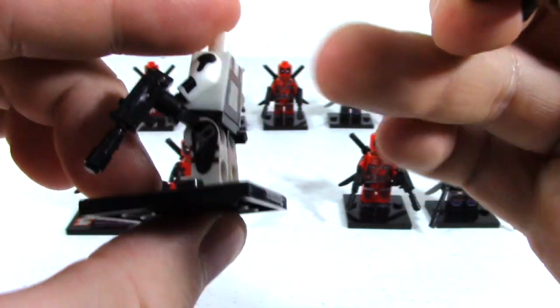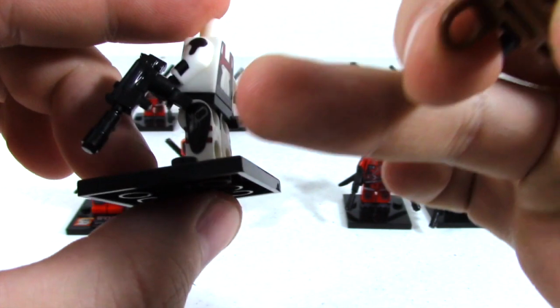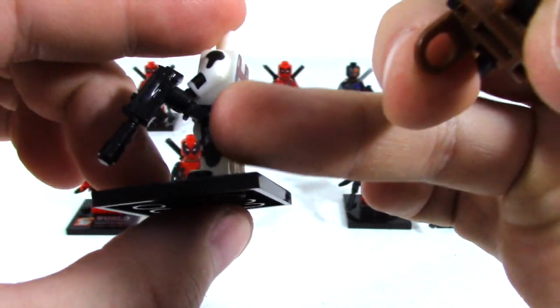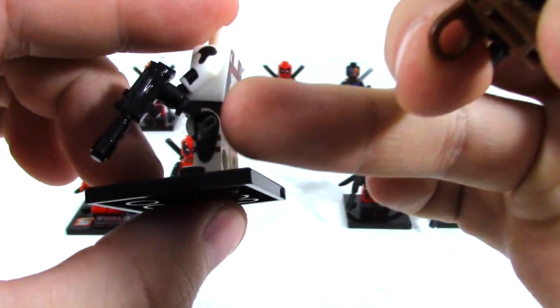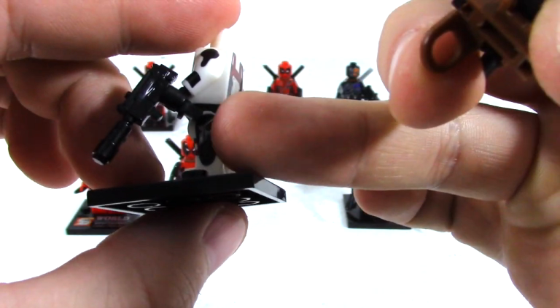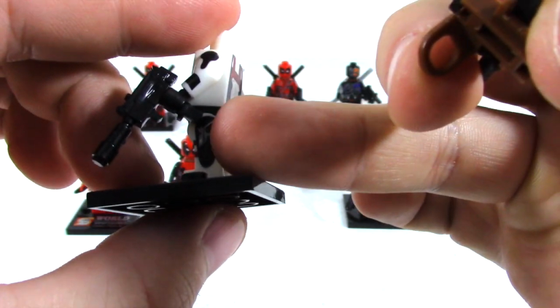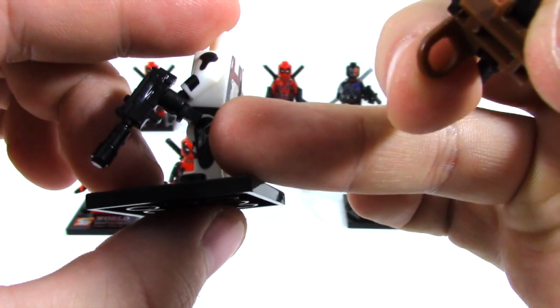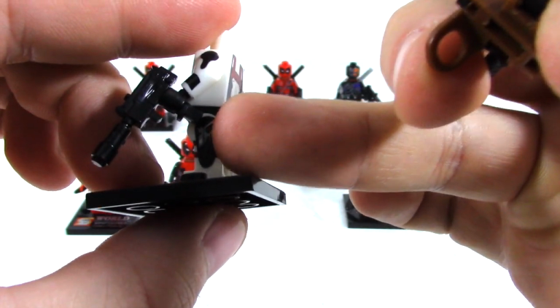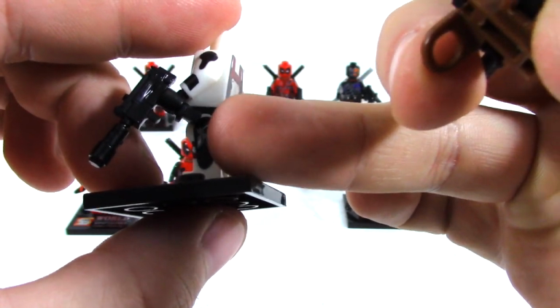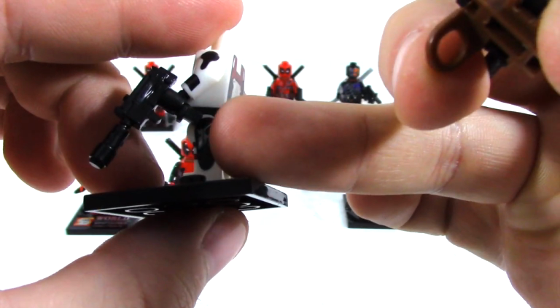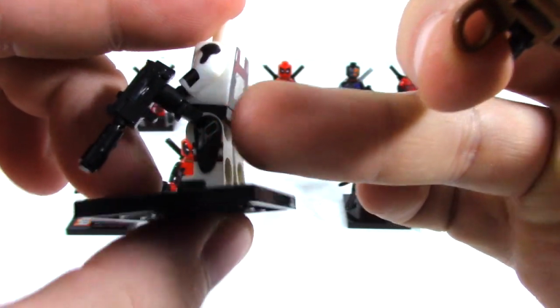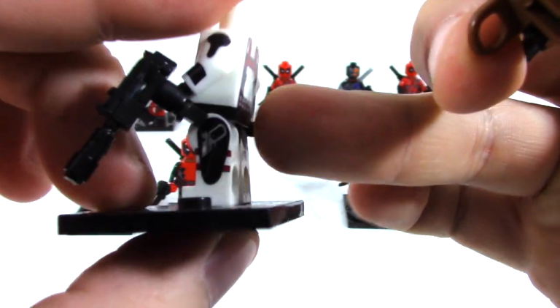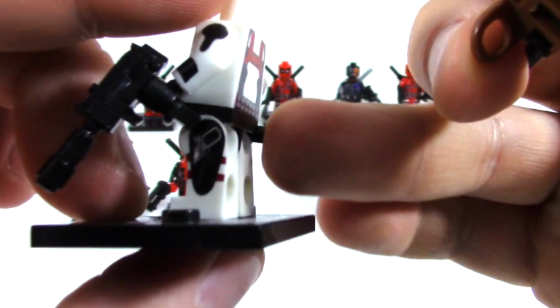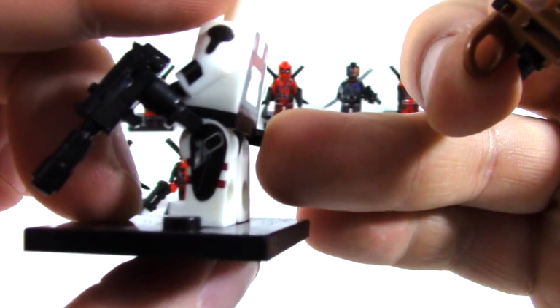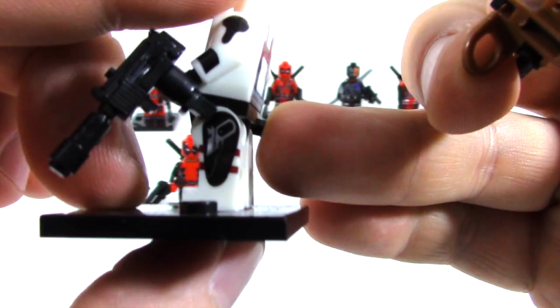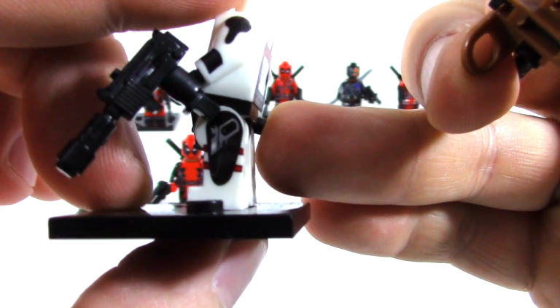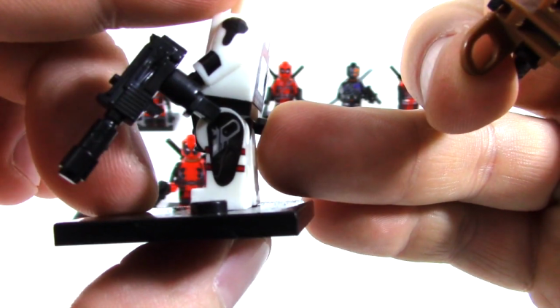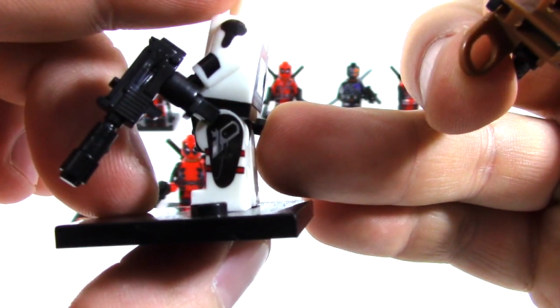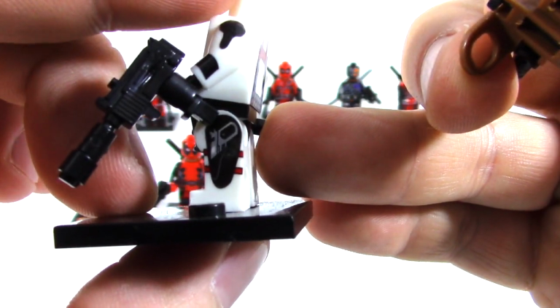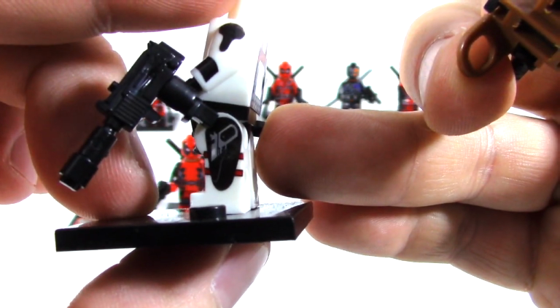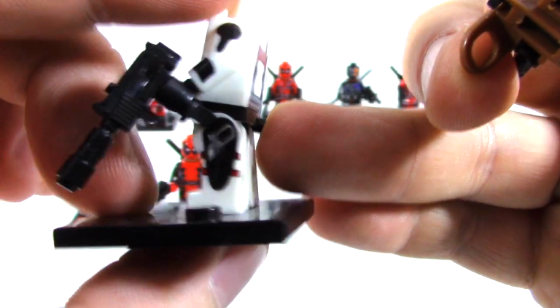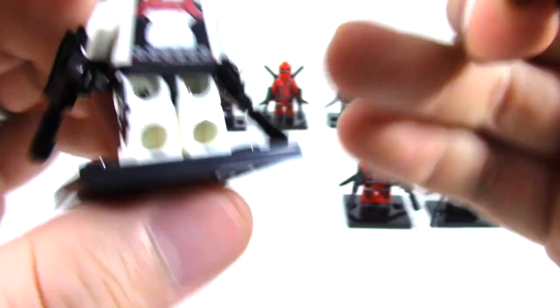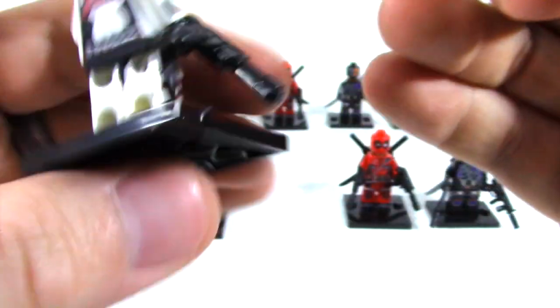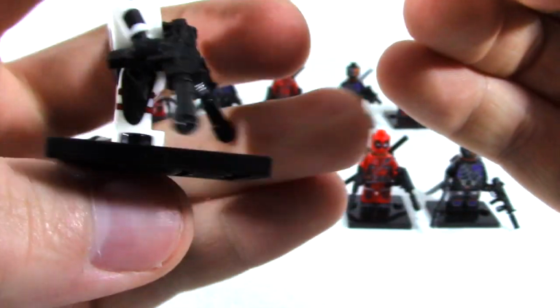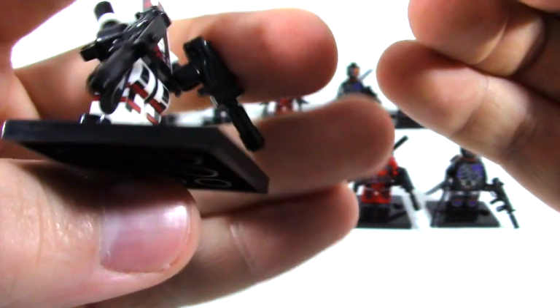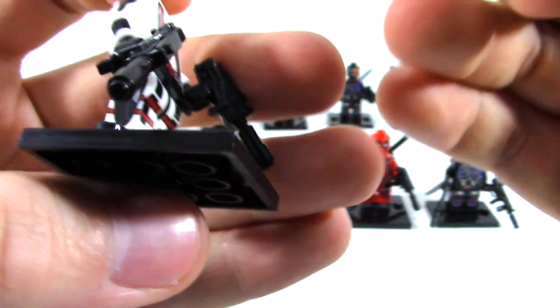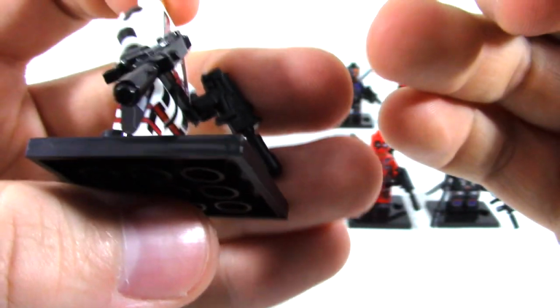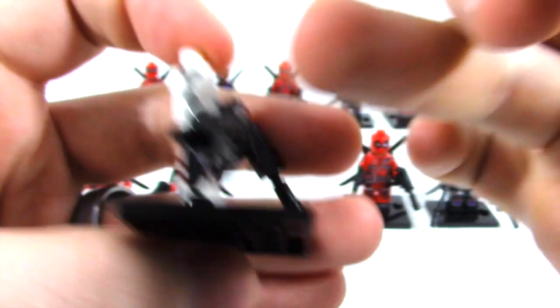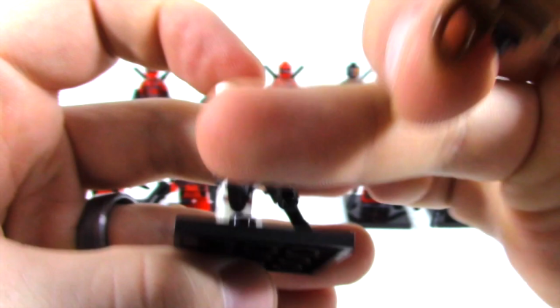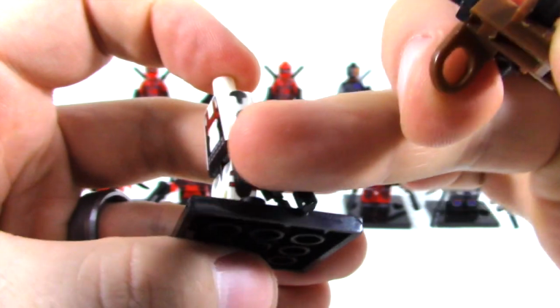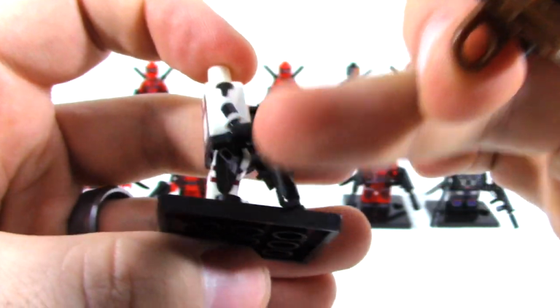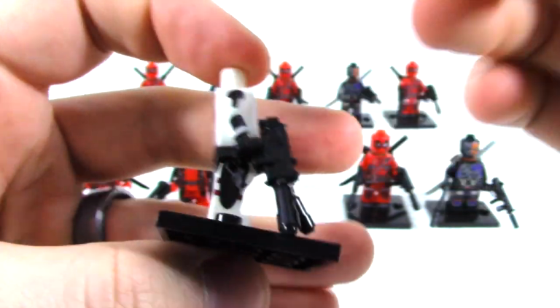Got some side prints on here too, that's pretty cool. Same thing on that side.